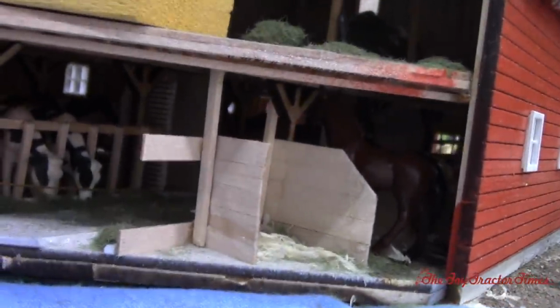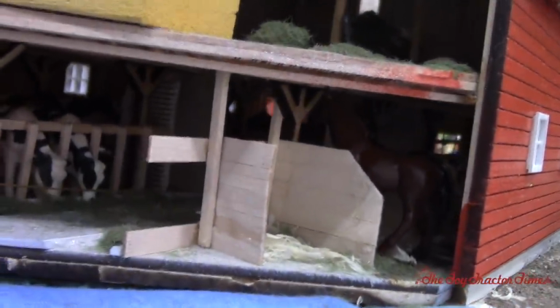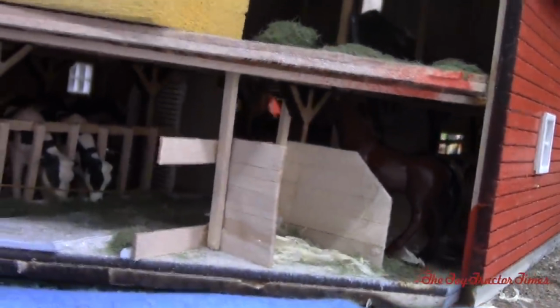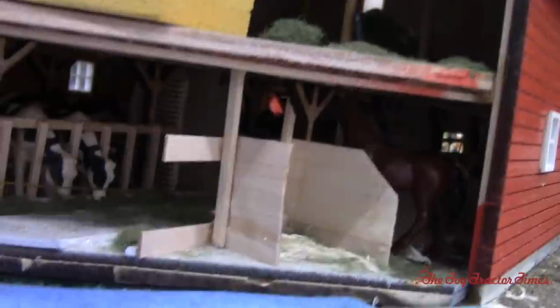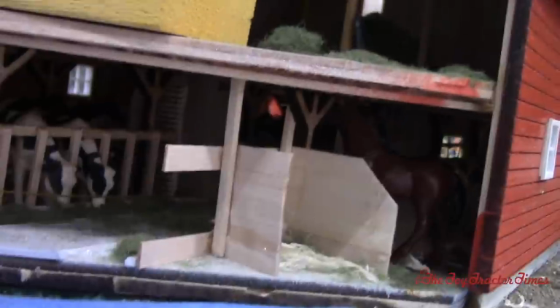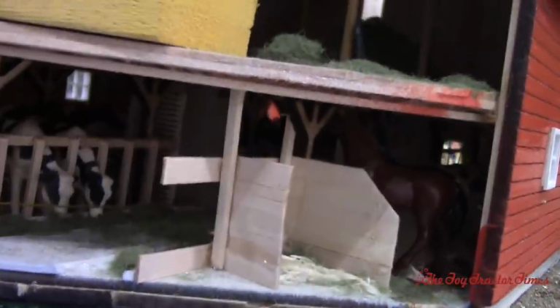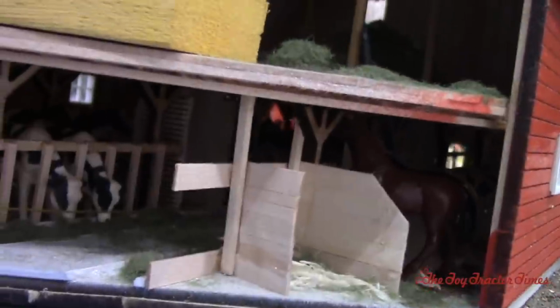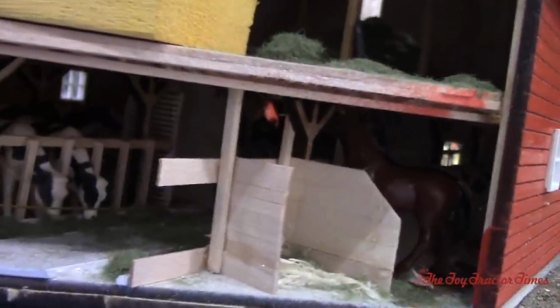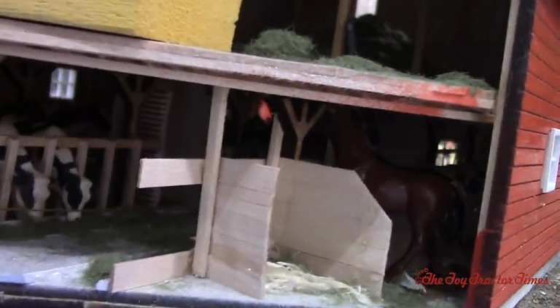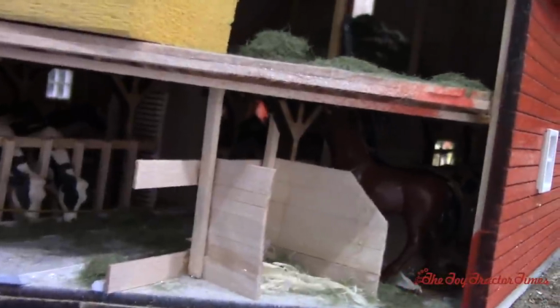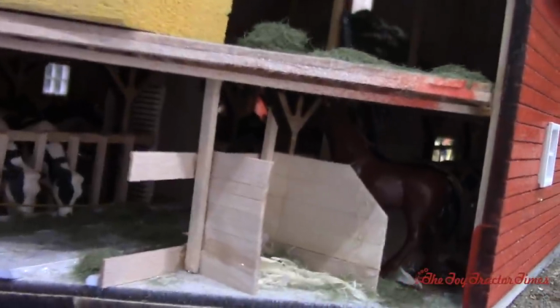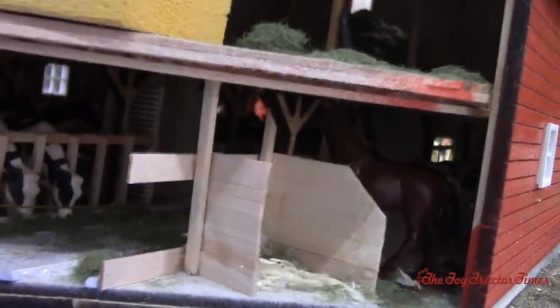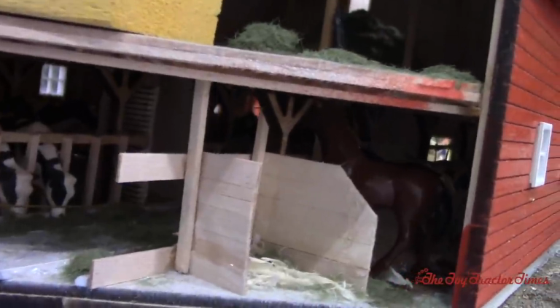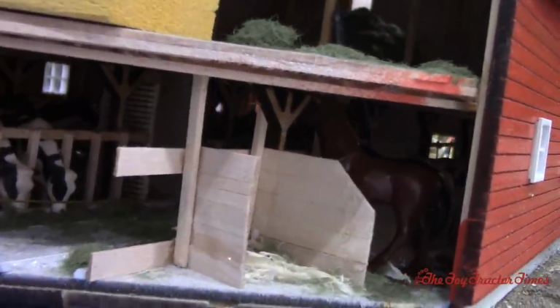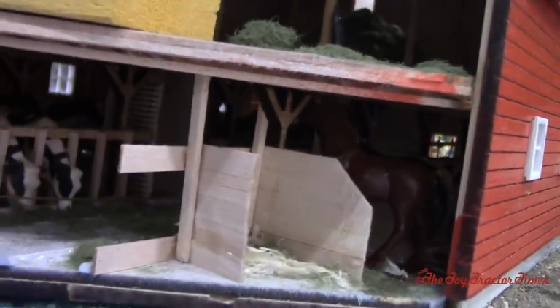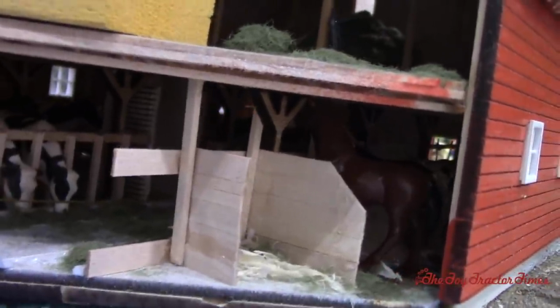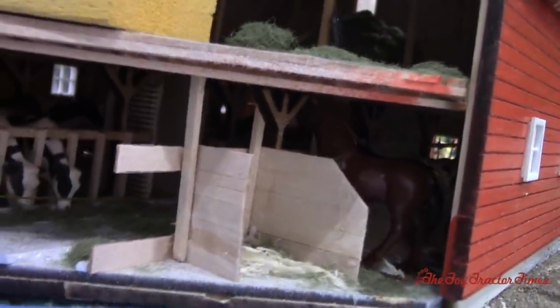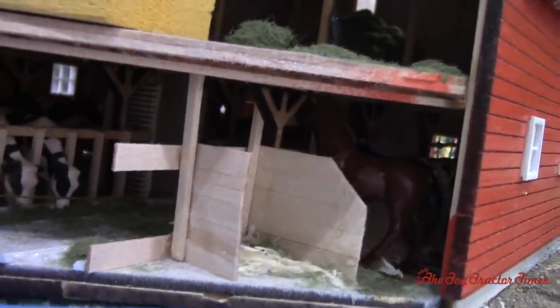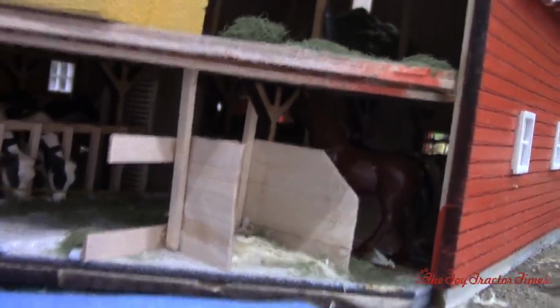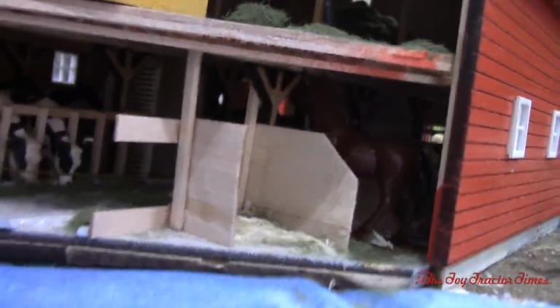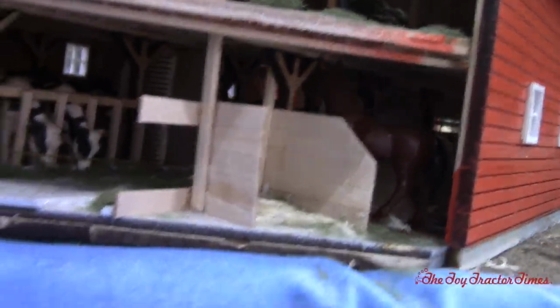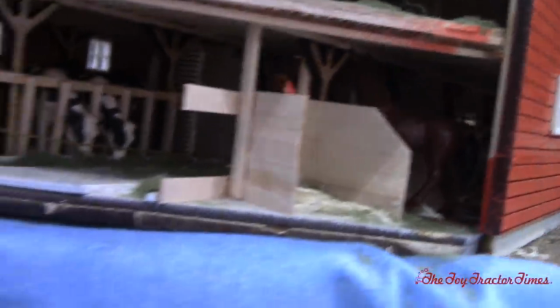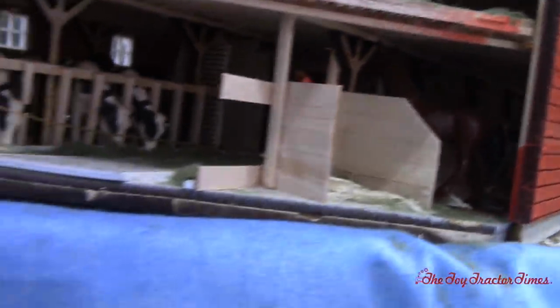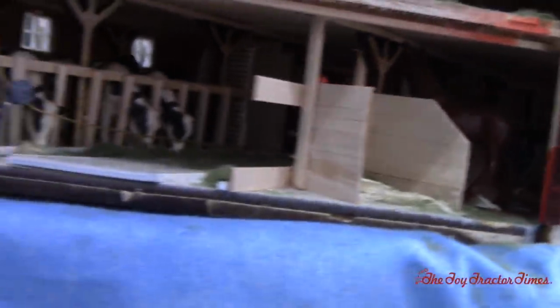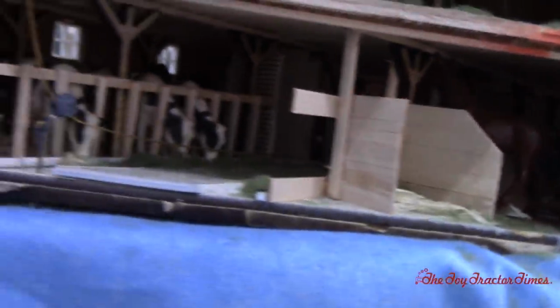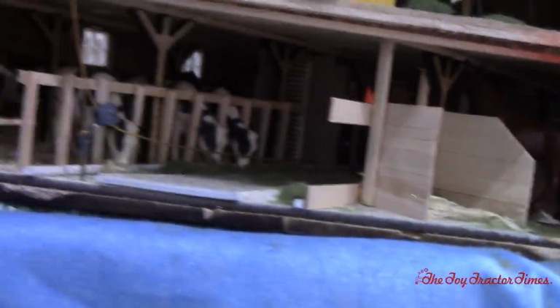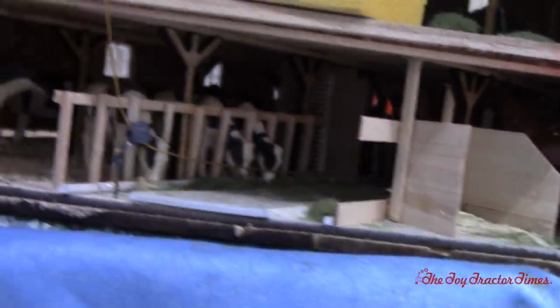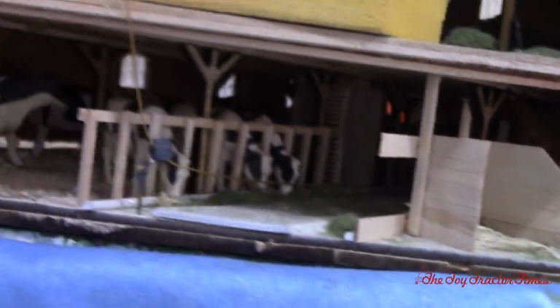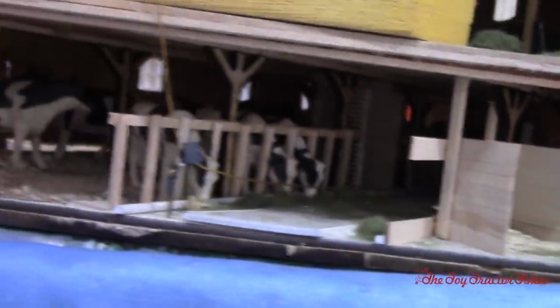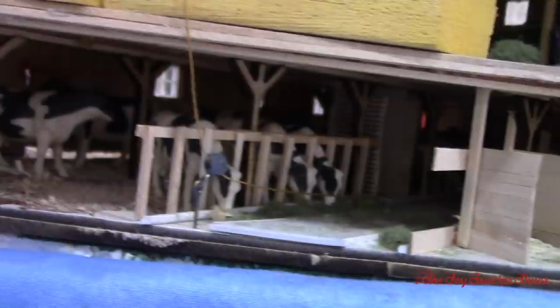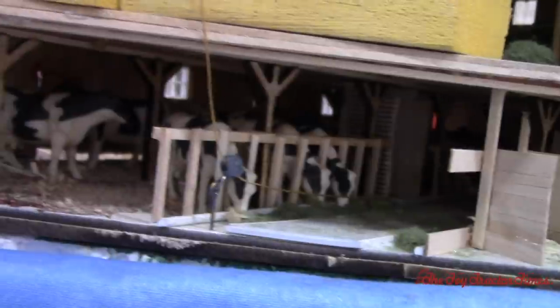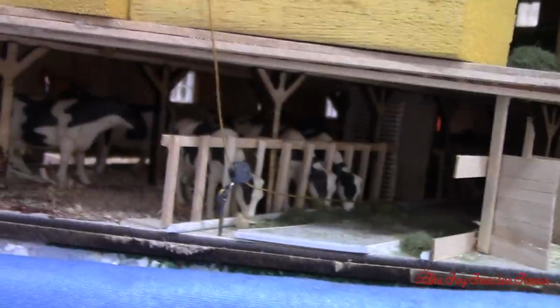Literally horse power on the farm — so you've got your horse stables, and then also your cows on the other side of the barn. That is some great detail, Tim.